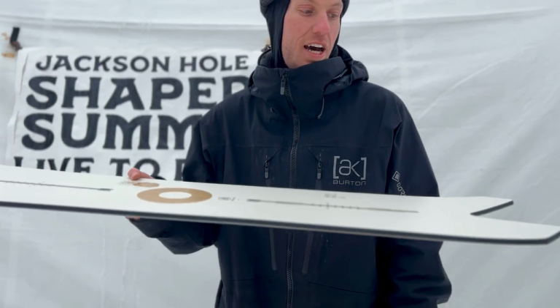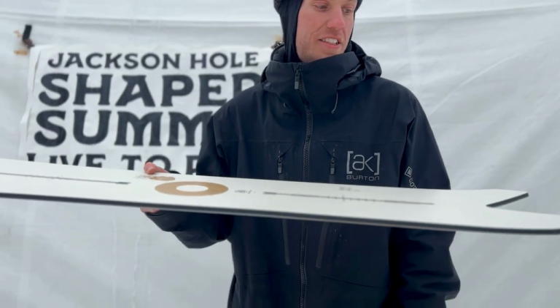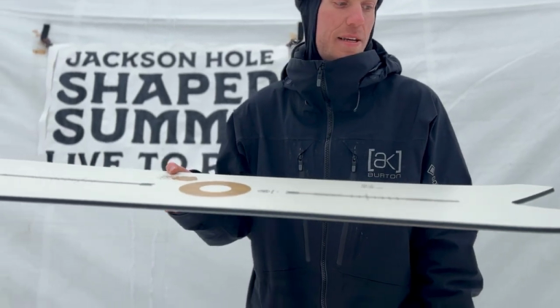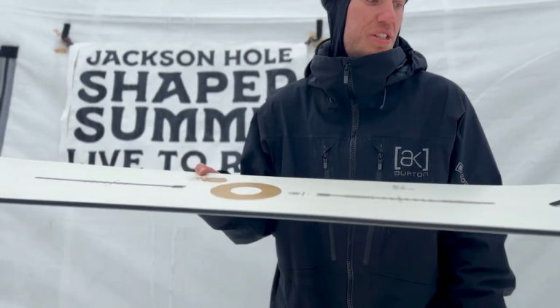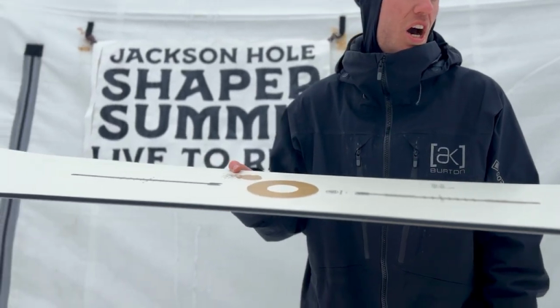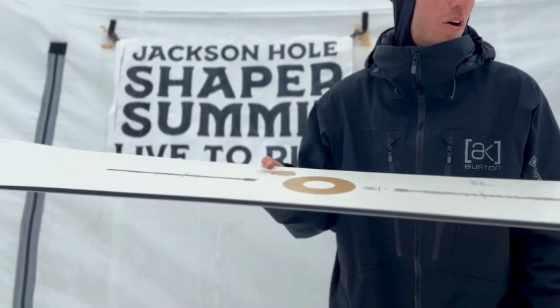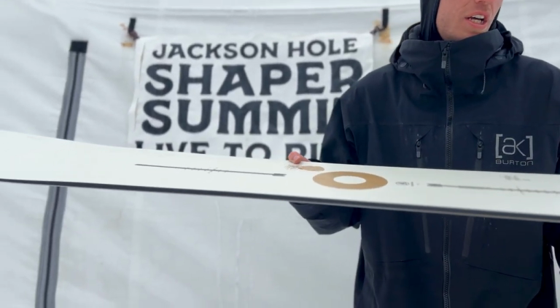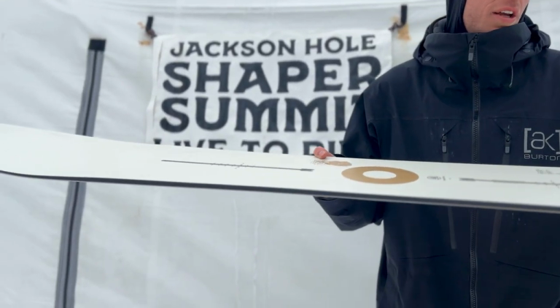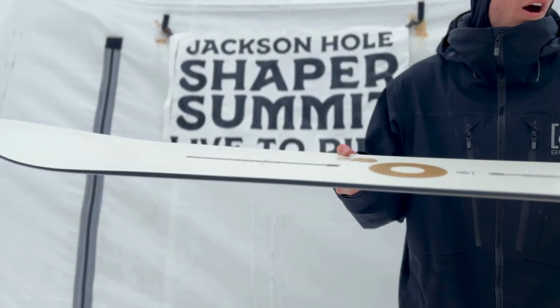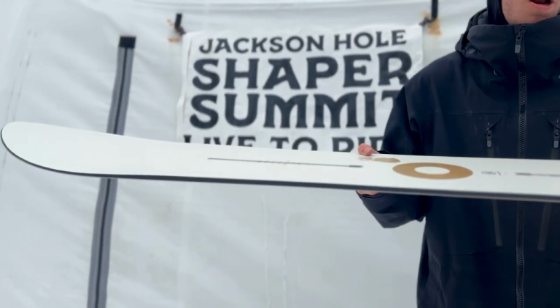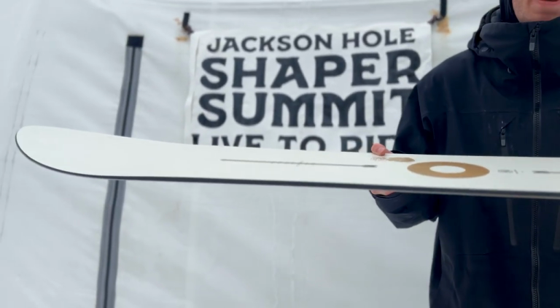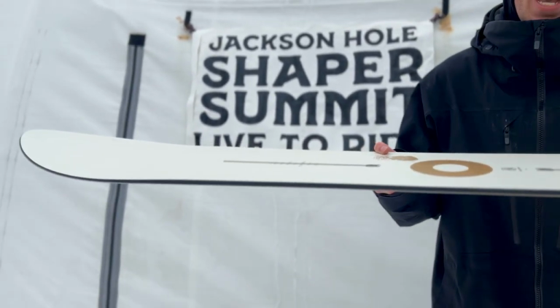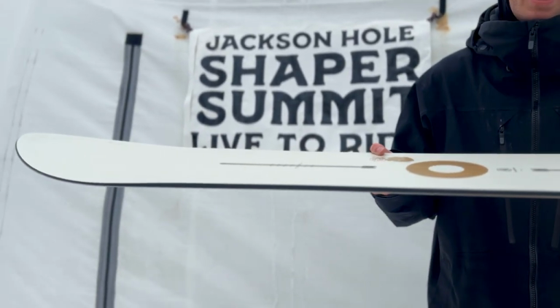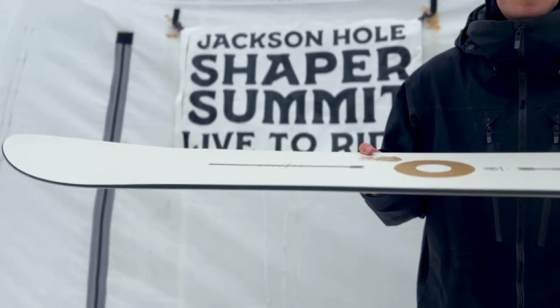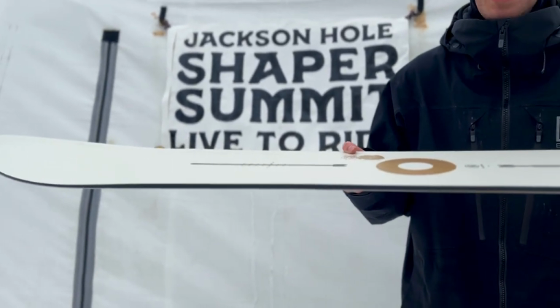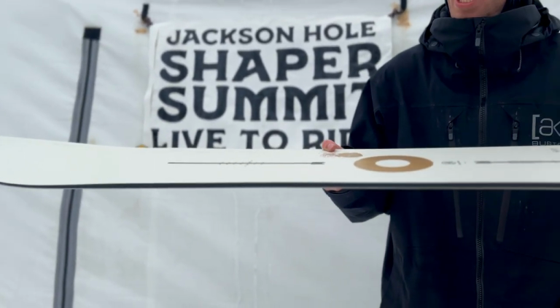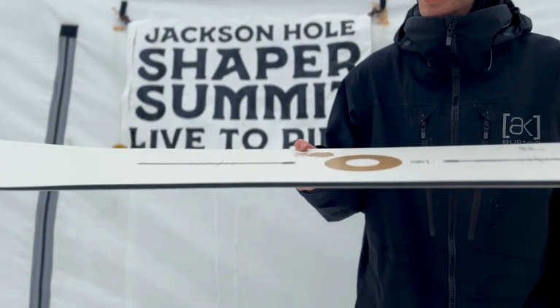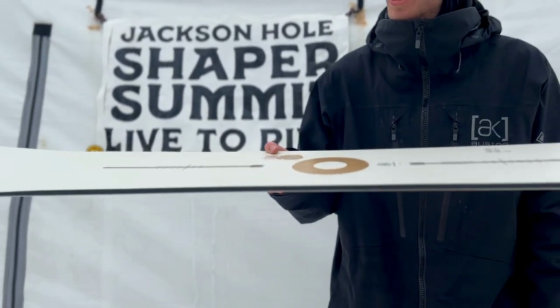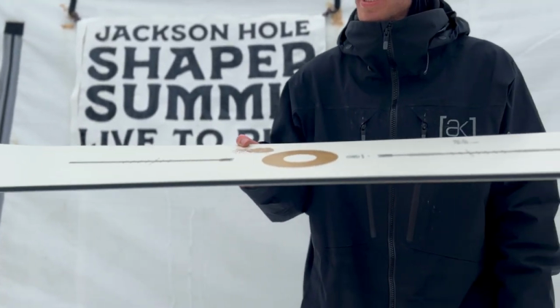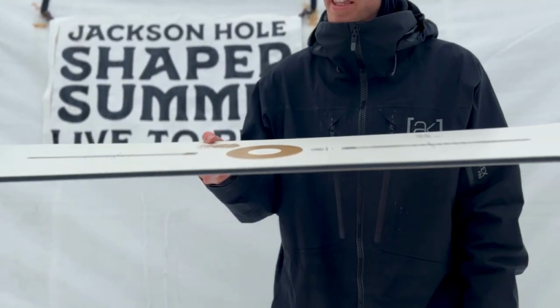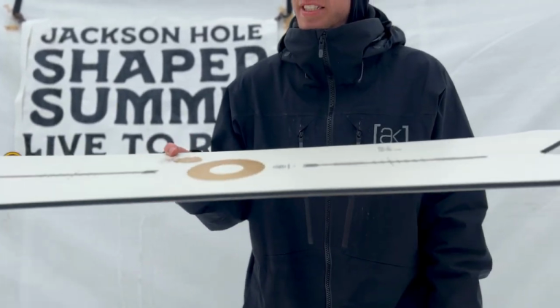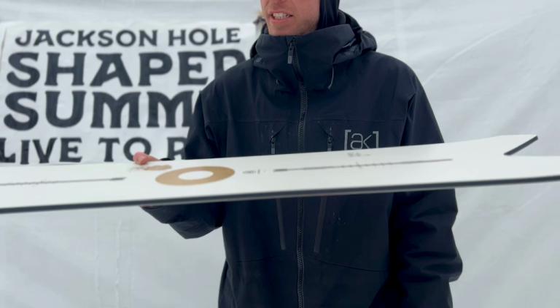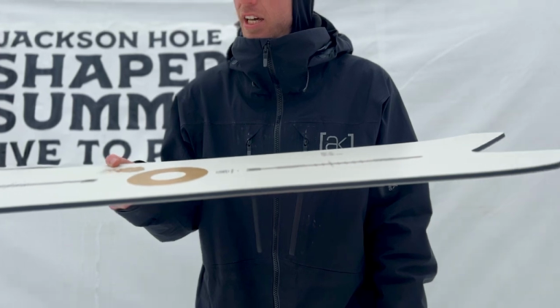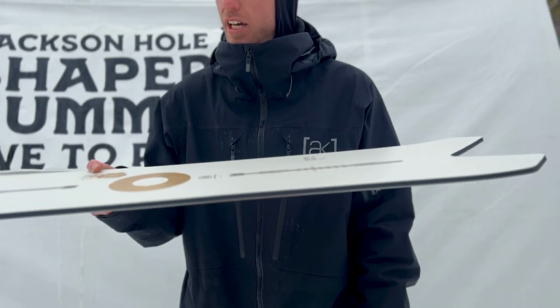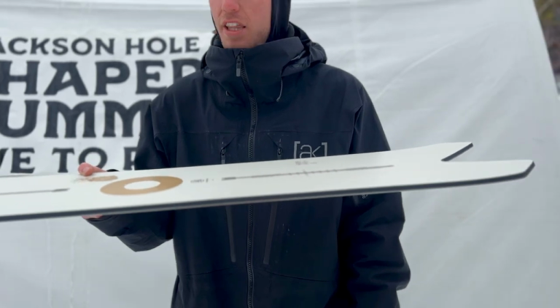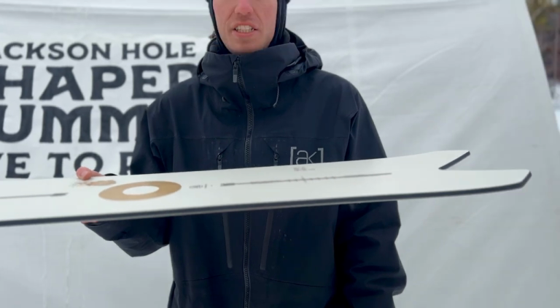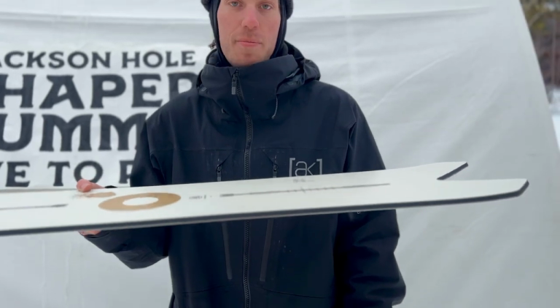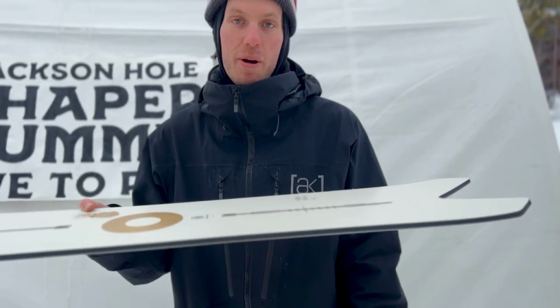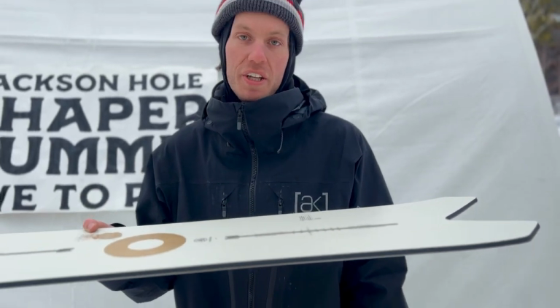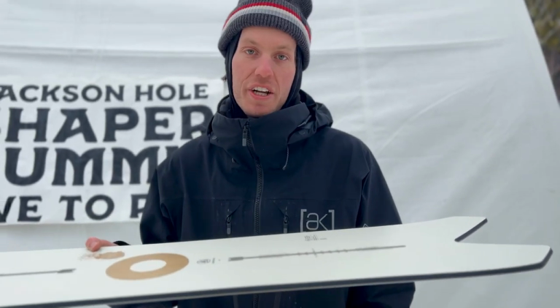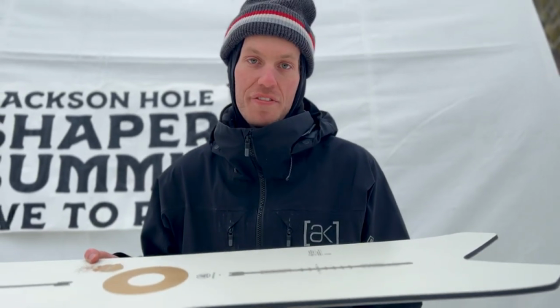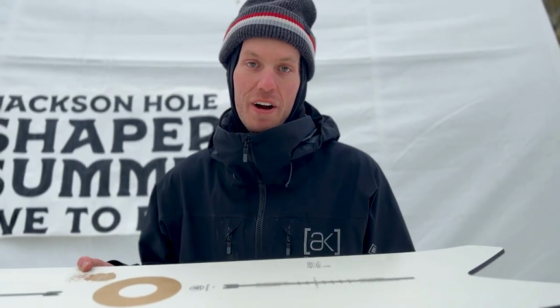Deep snow, hard pack, slush — this is the board you're looking for.